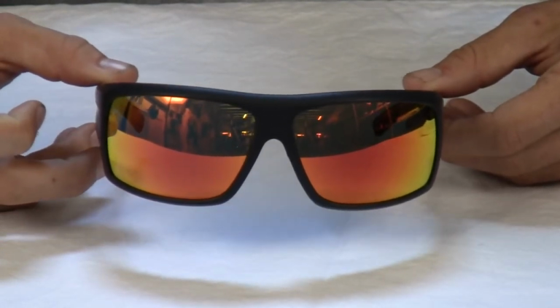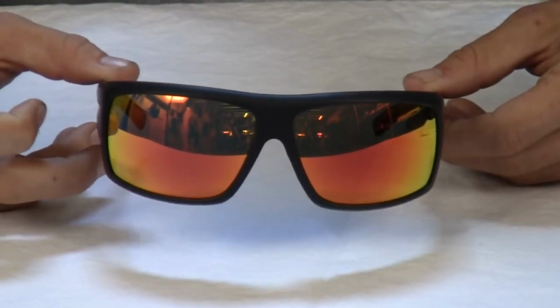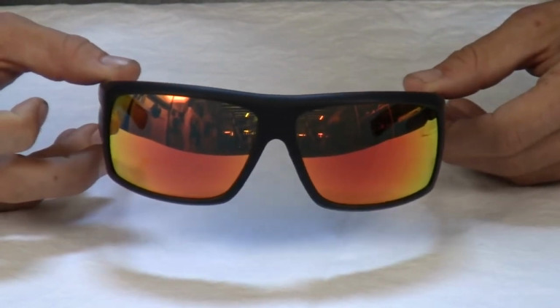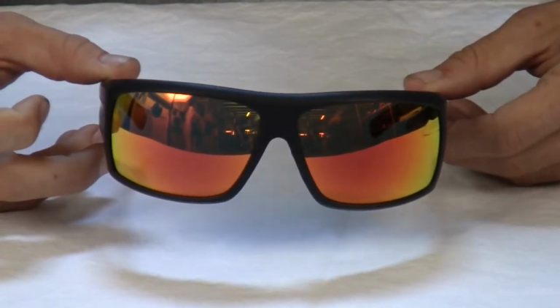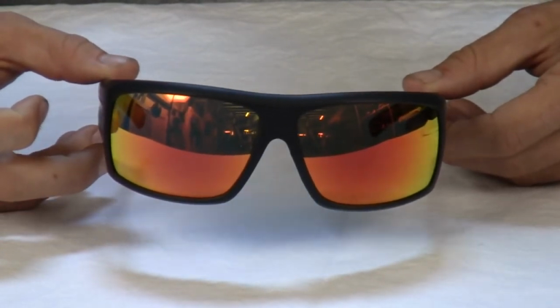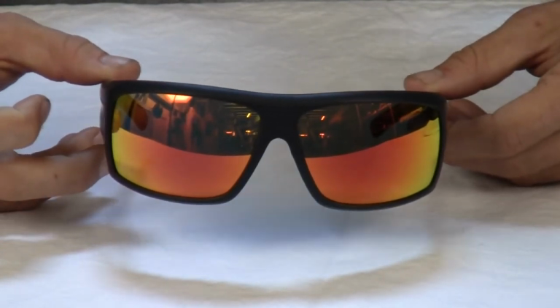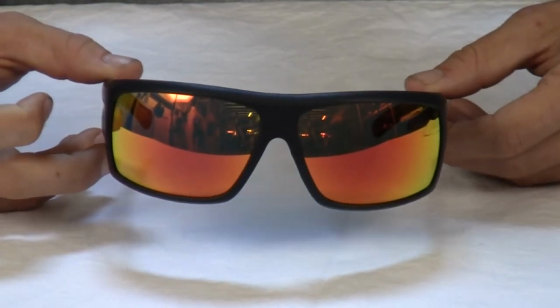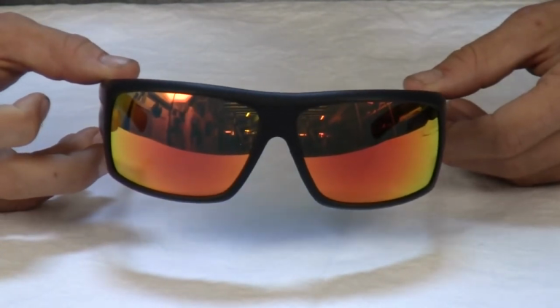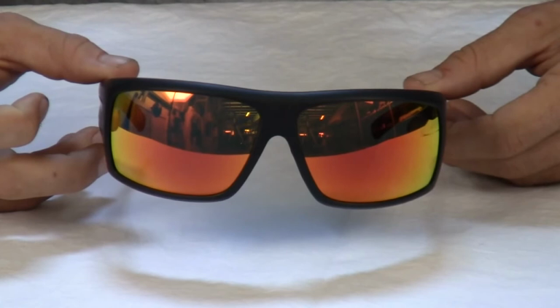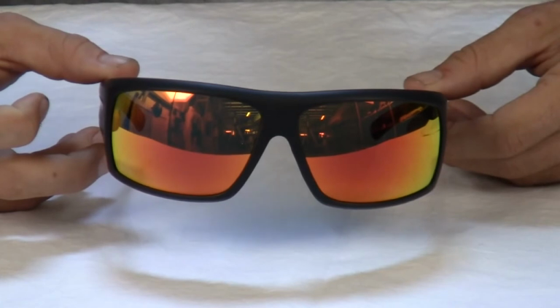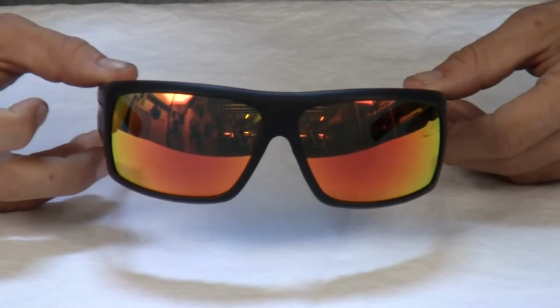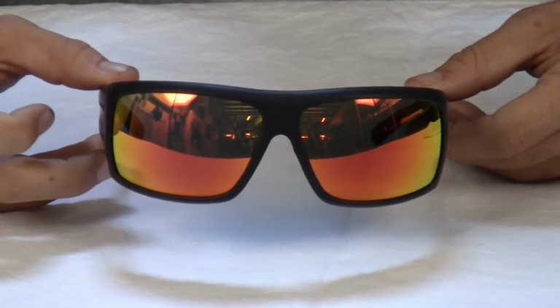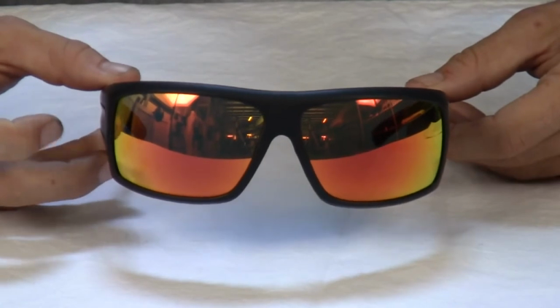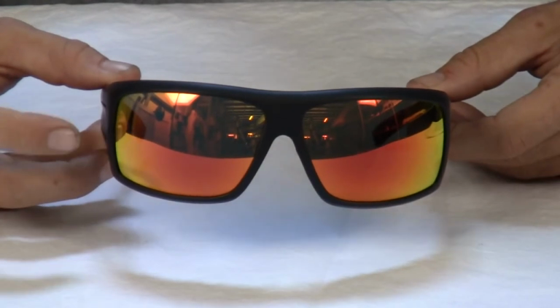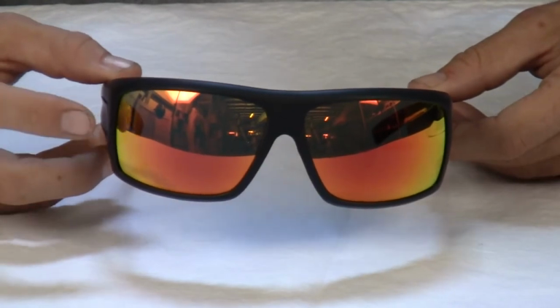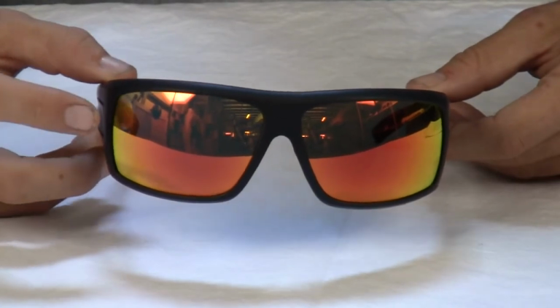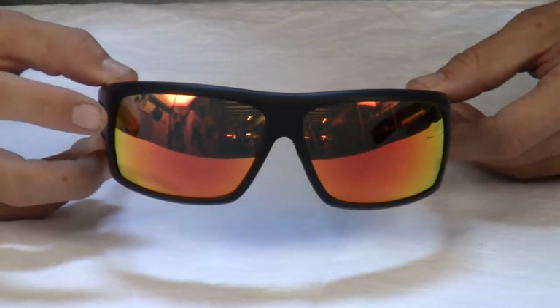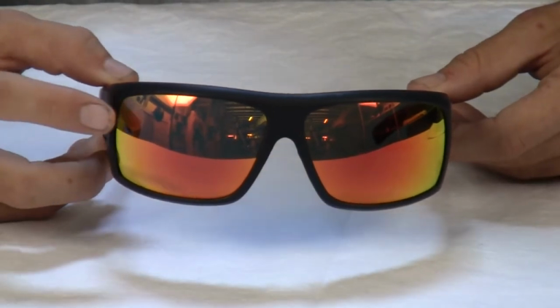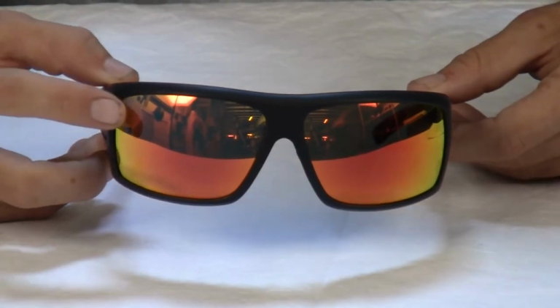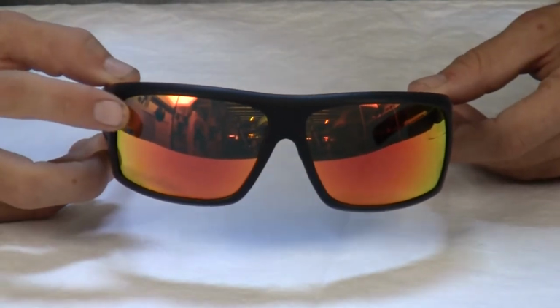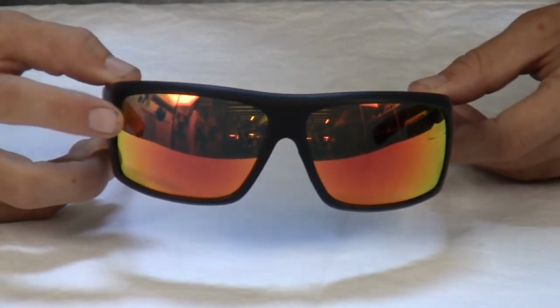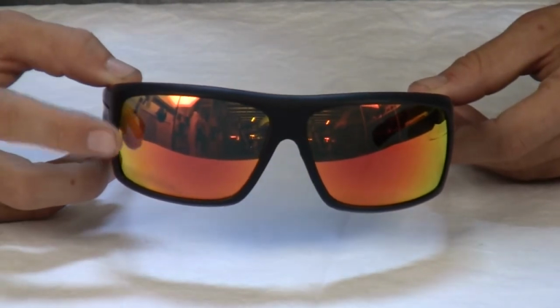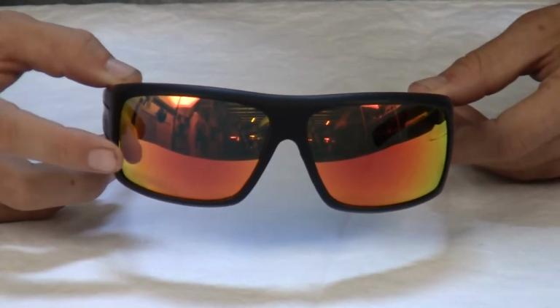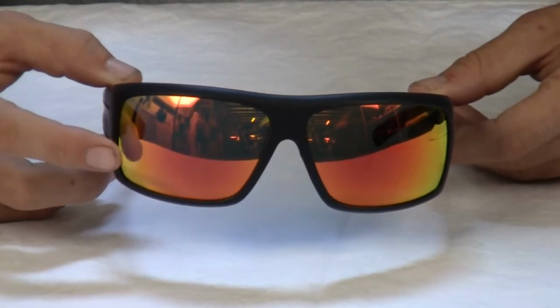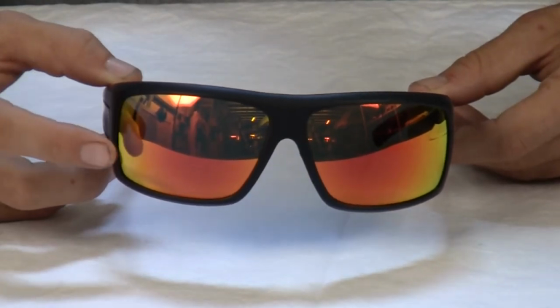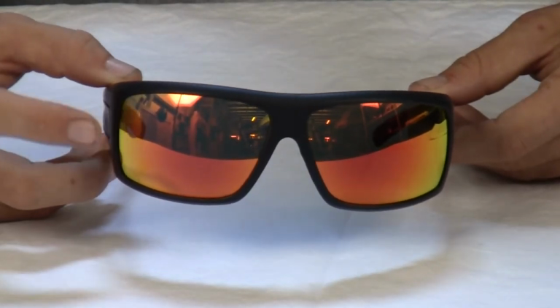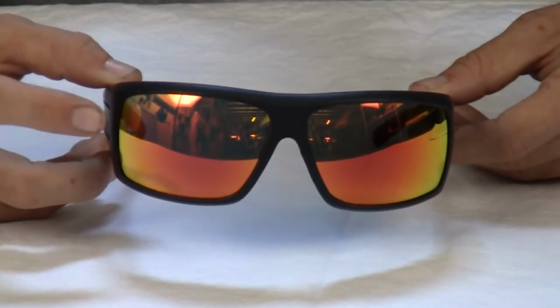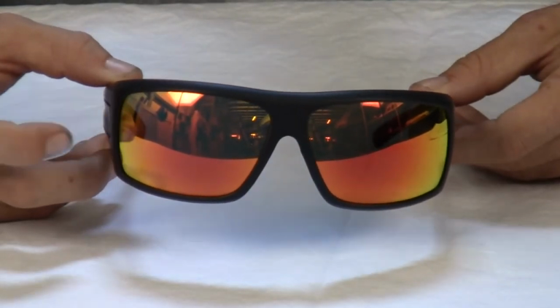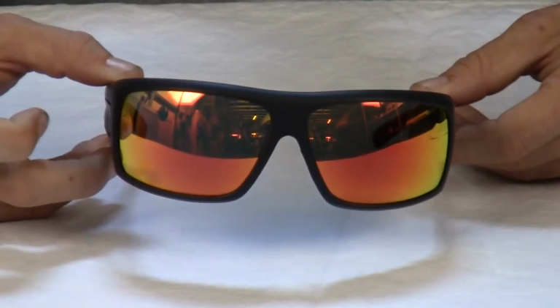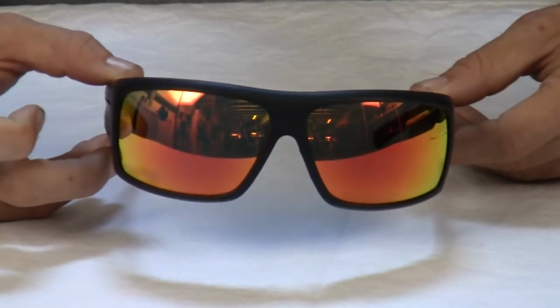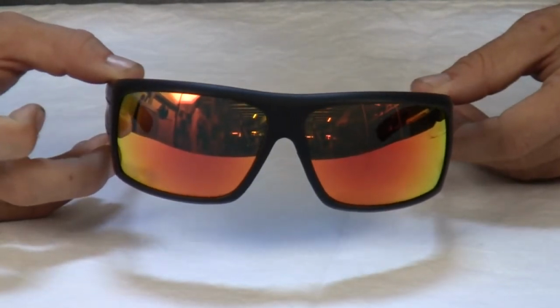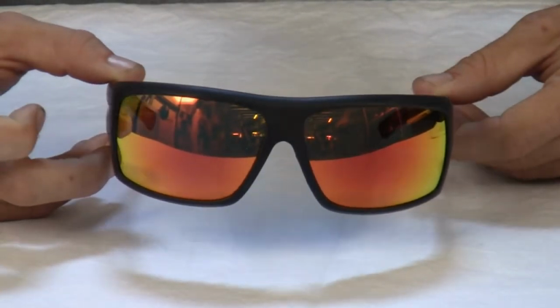Mick also has his sunglasses coated with a hydrophobic coating, and yours will be too.